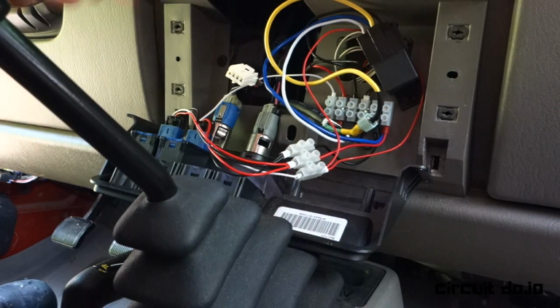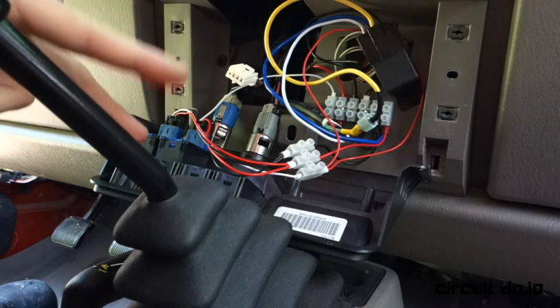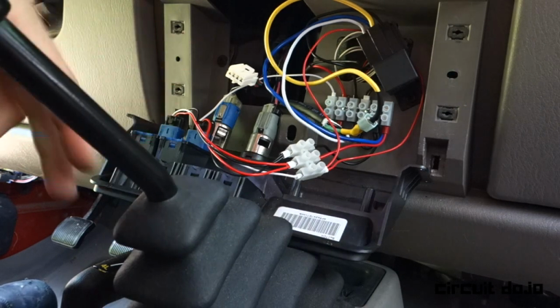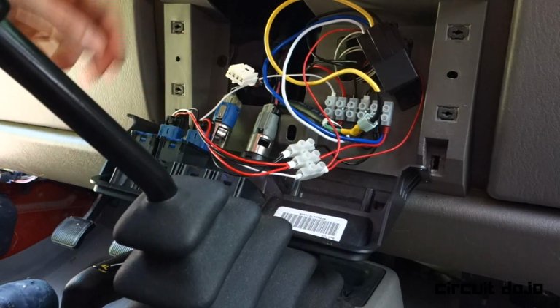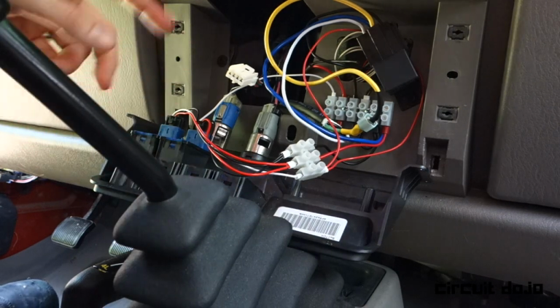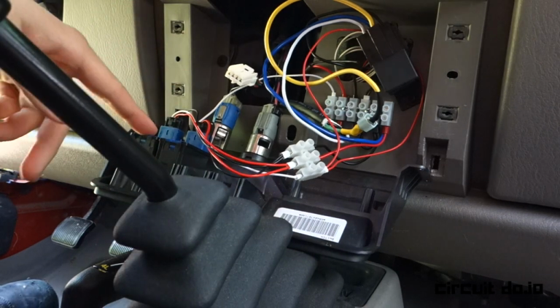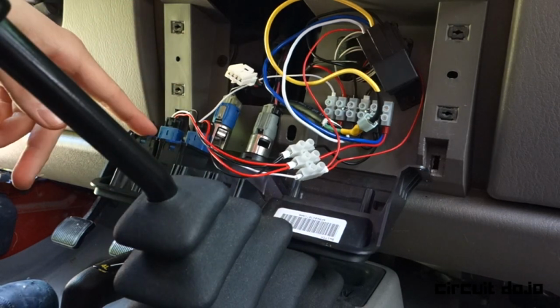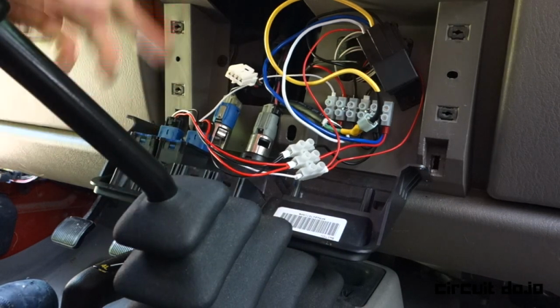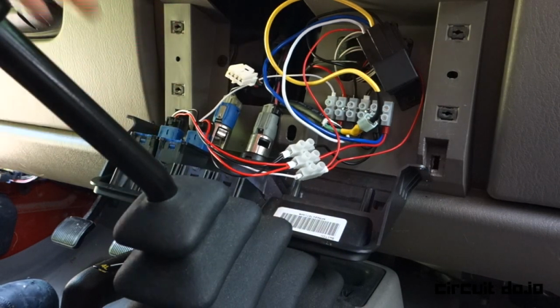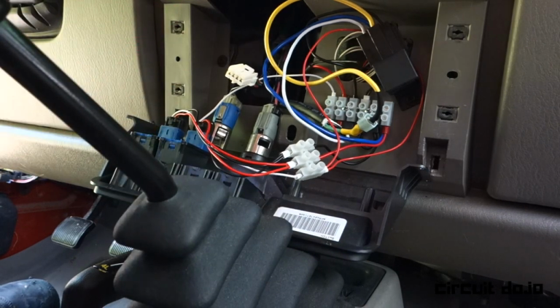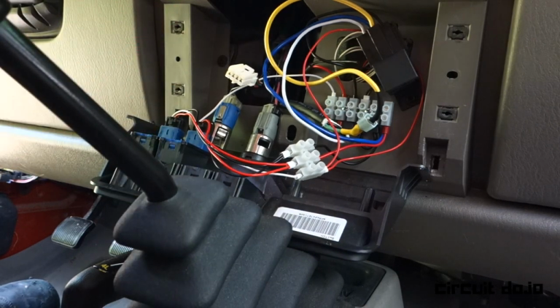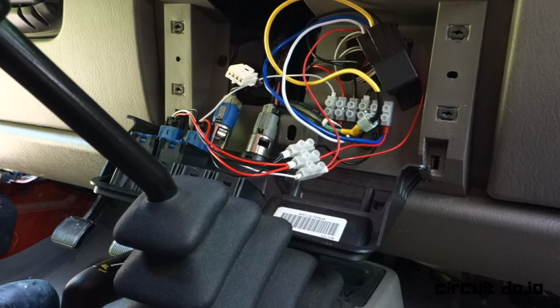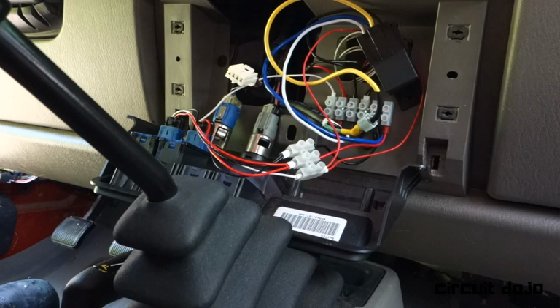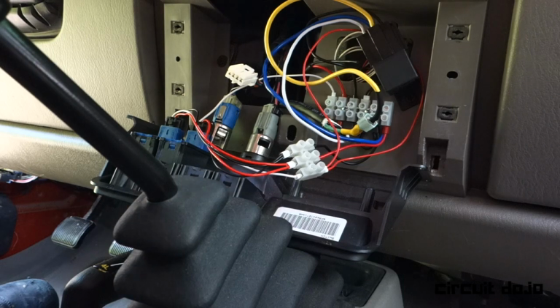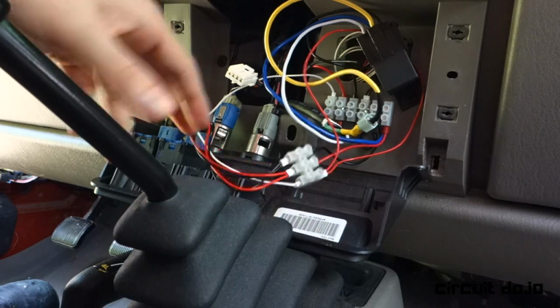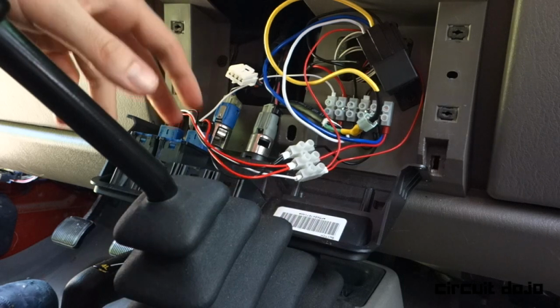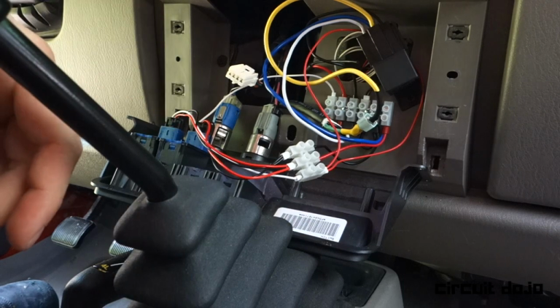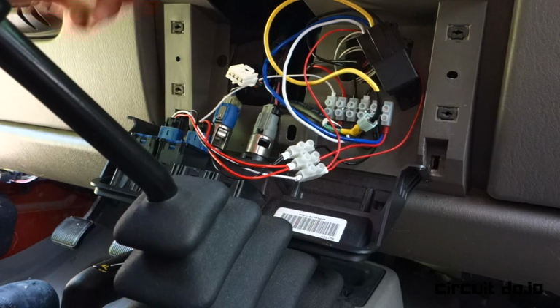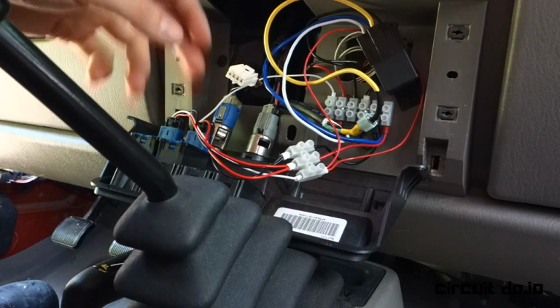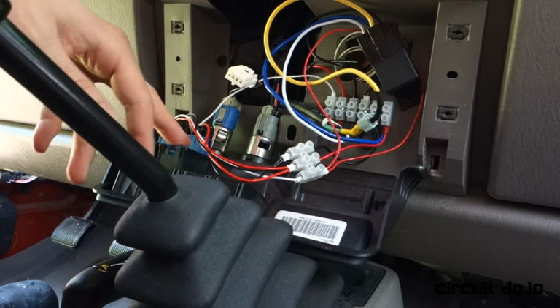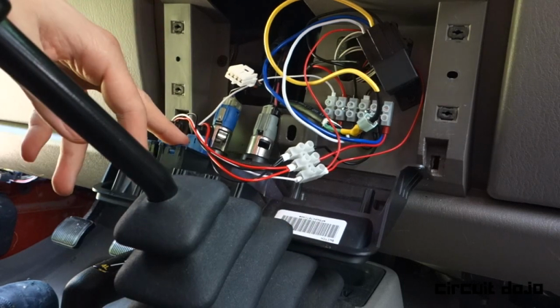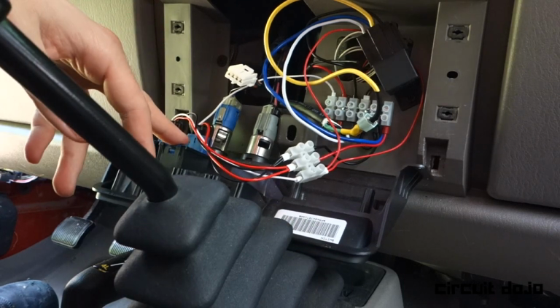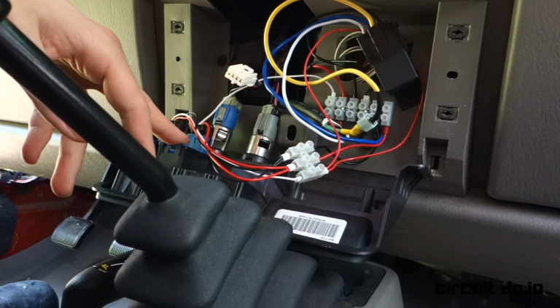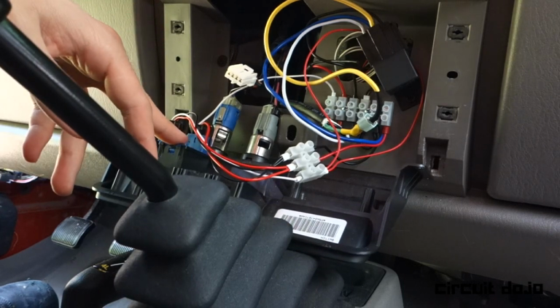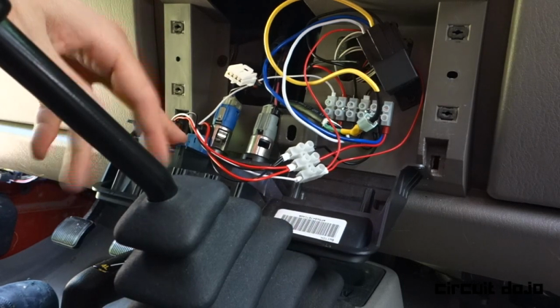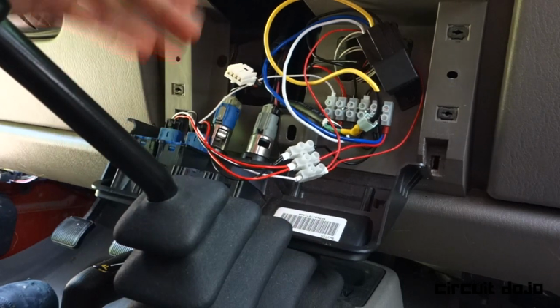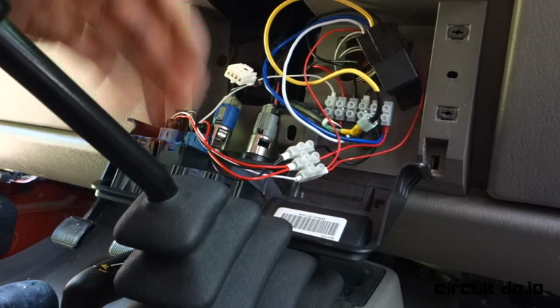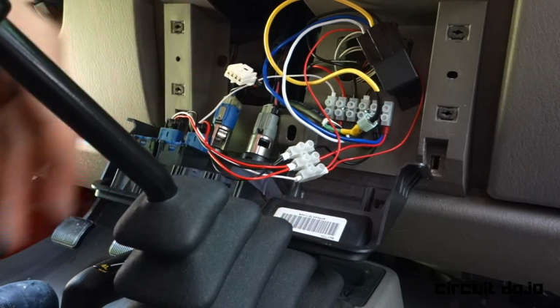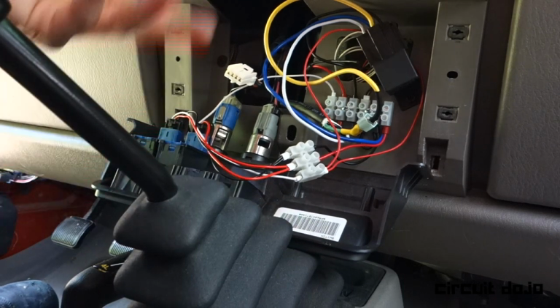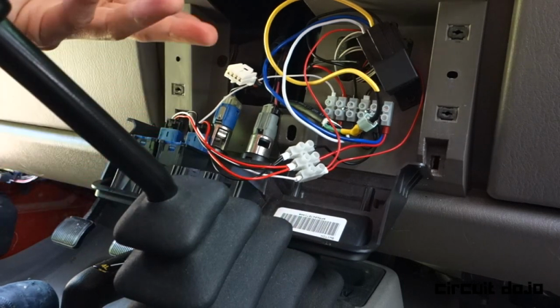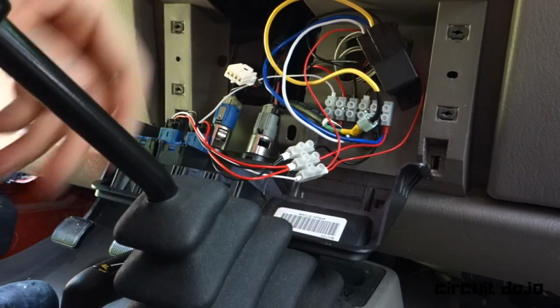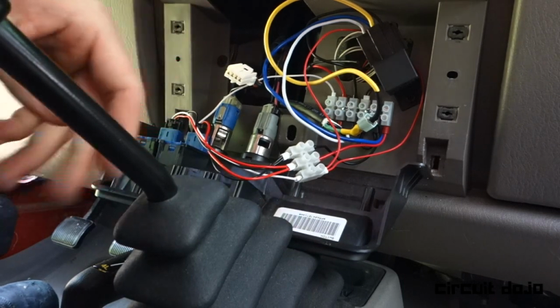There are two switches here: the left one is controlling the windshield lights, and the right side is controlling the bumper and grill light.